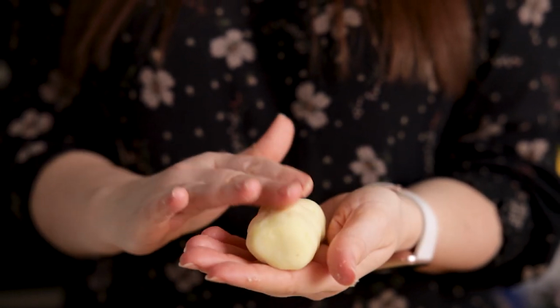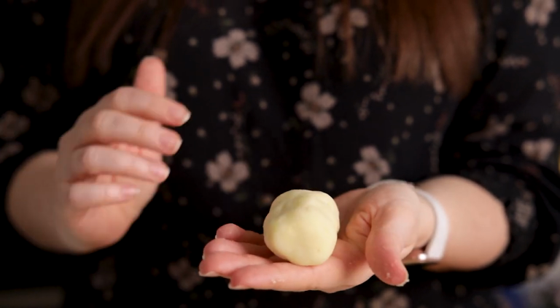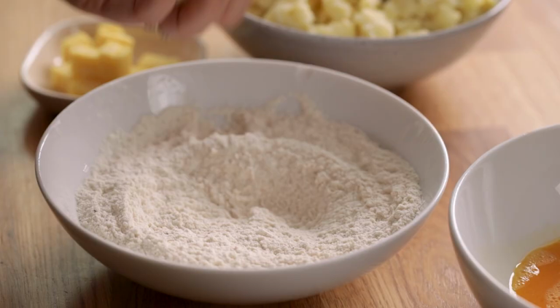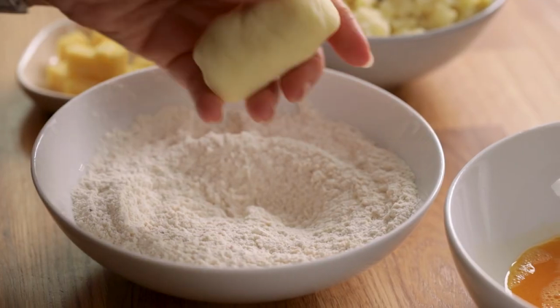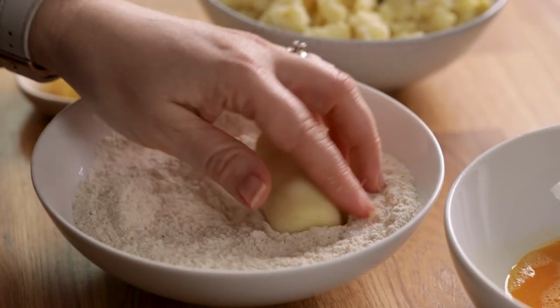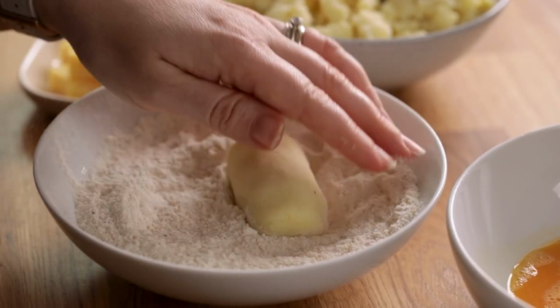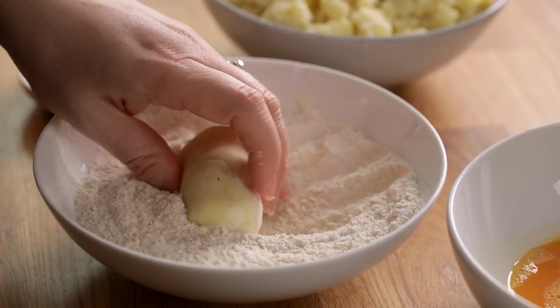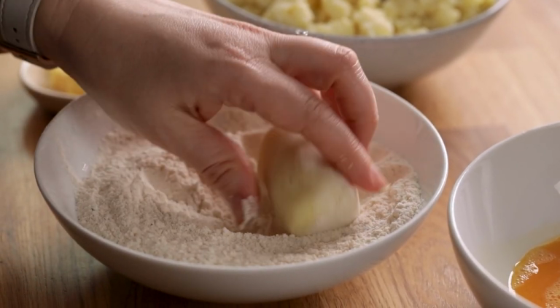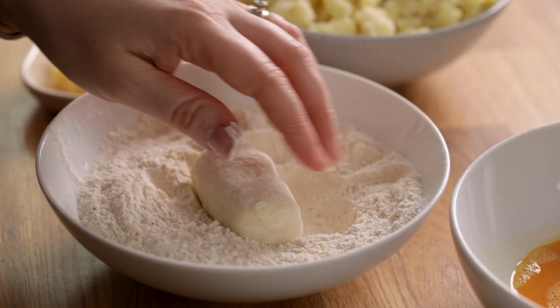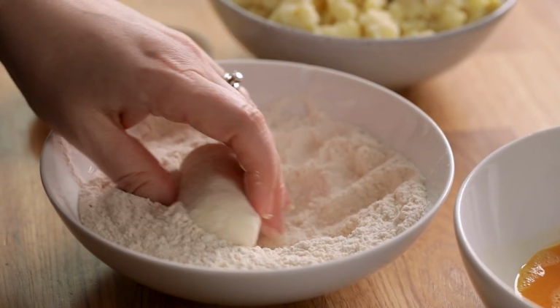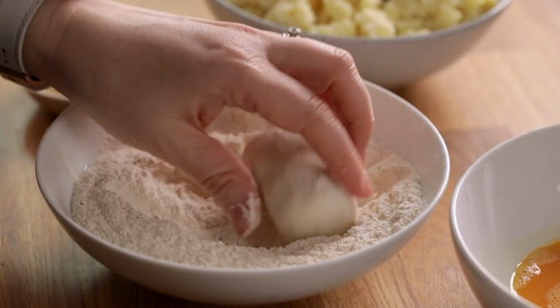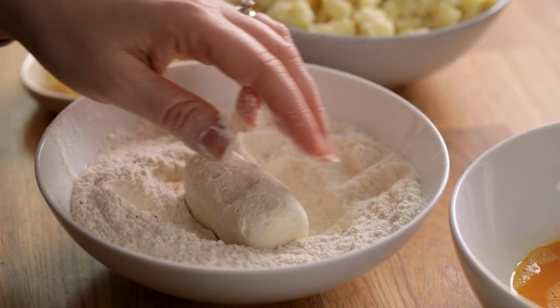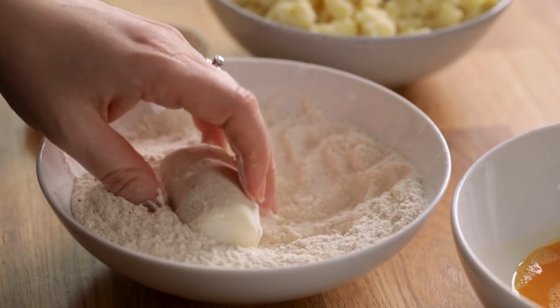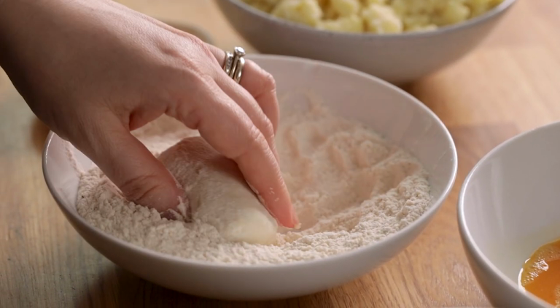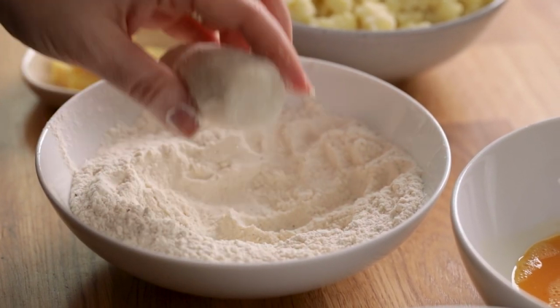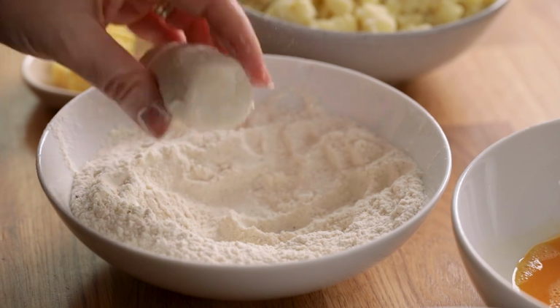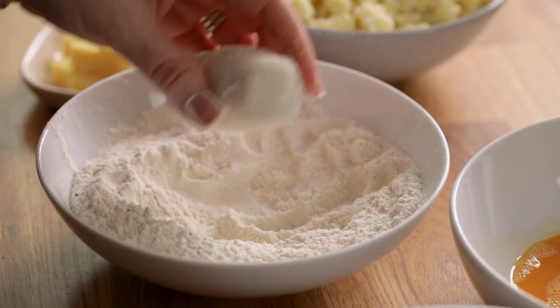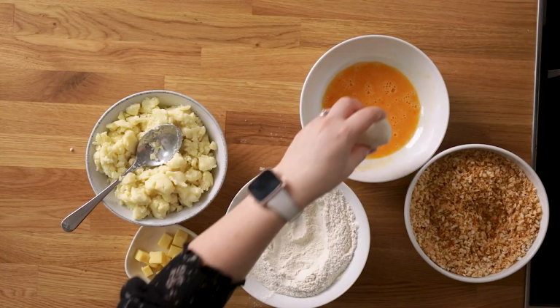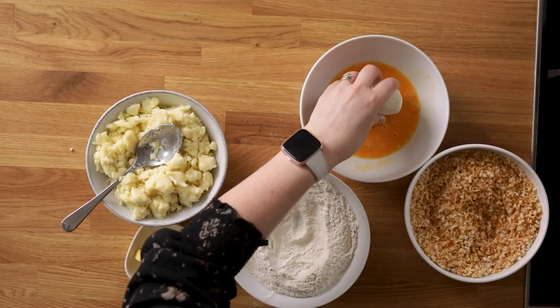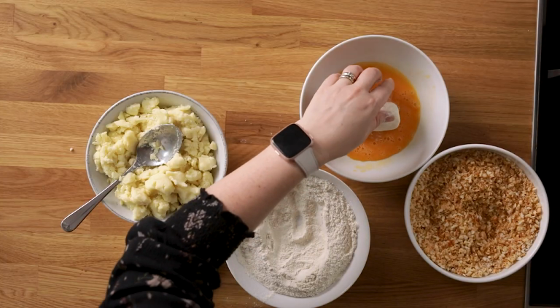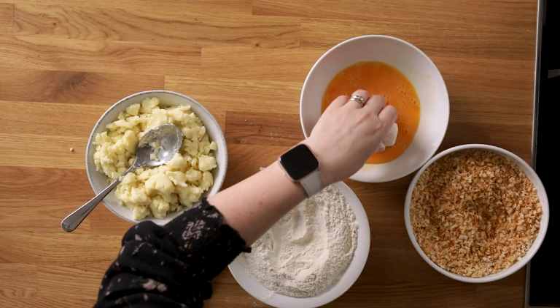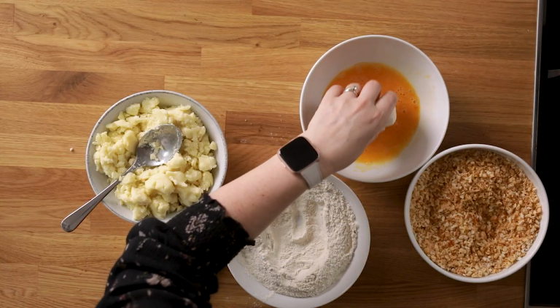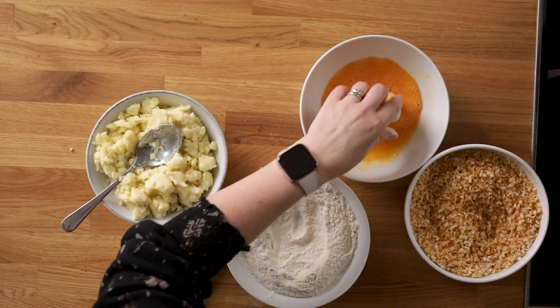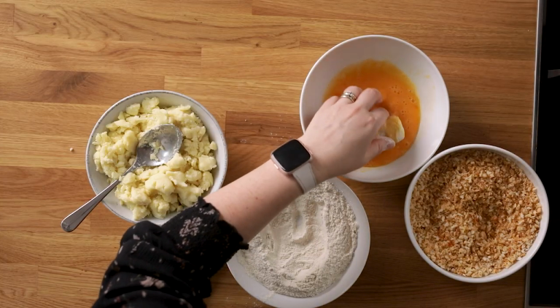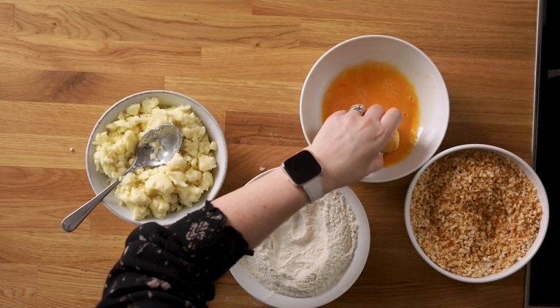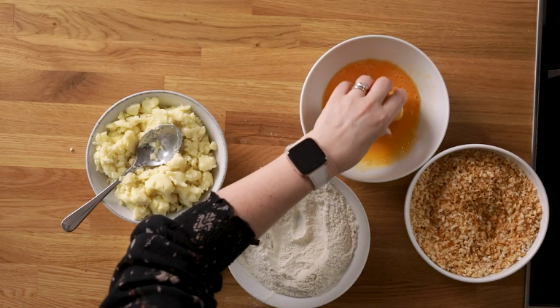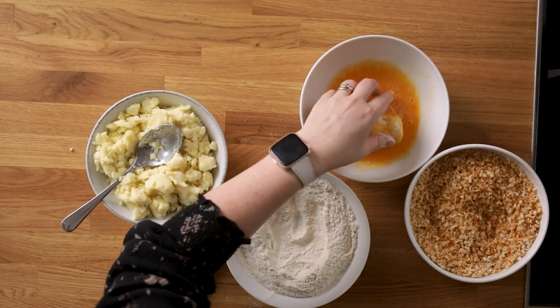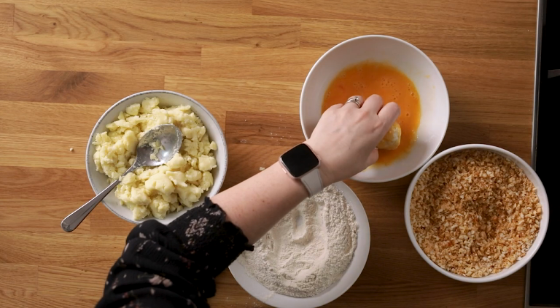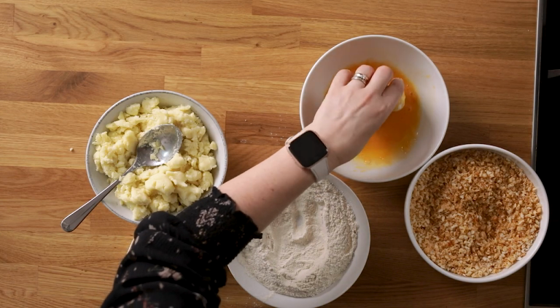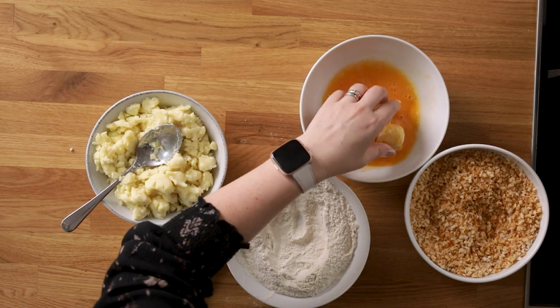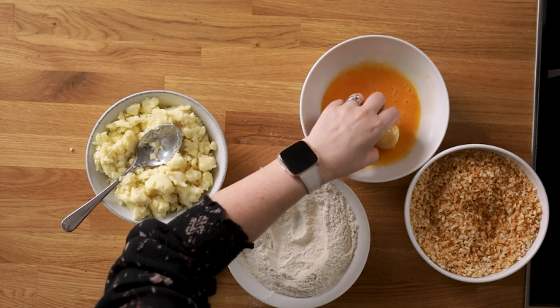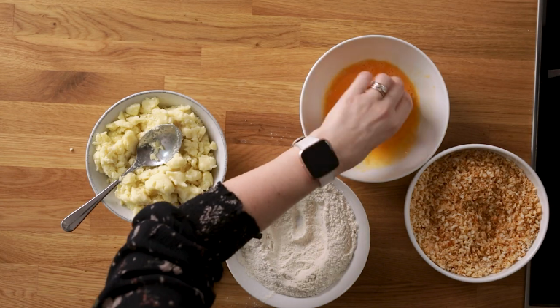Dip the croquette into the flour, then into the egg, and finally into the breadcrumbs, ensuring the croquette is completely covered.